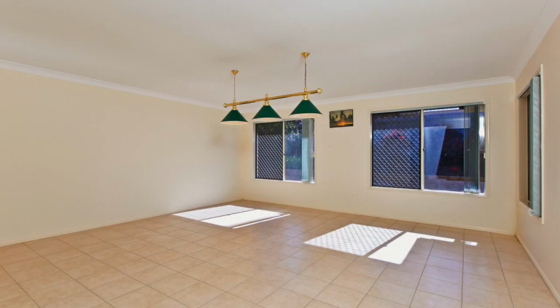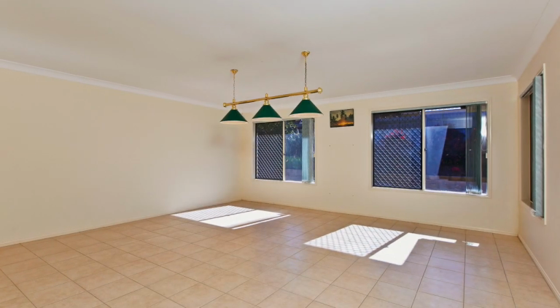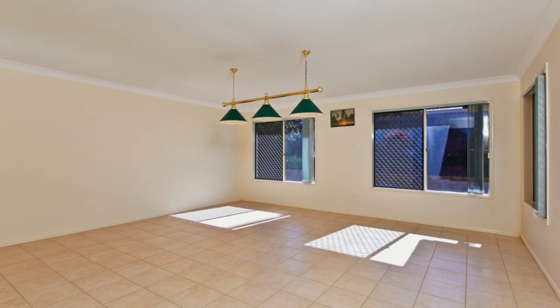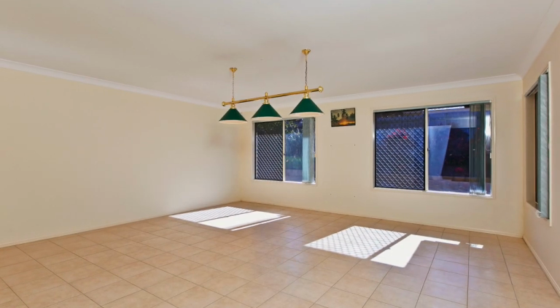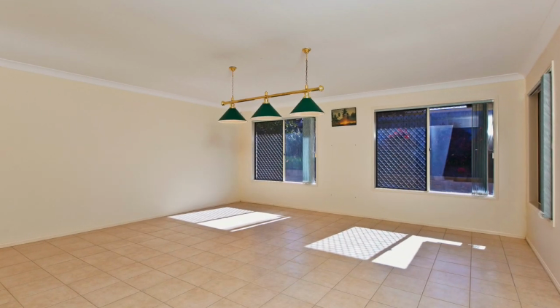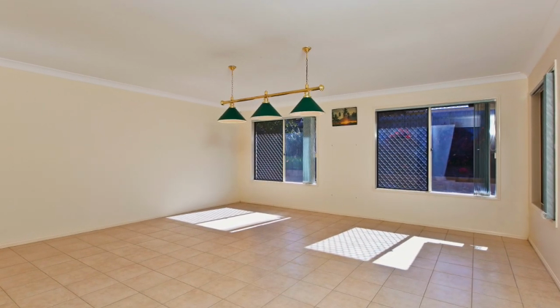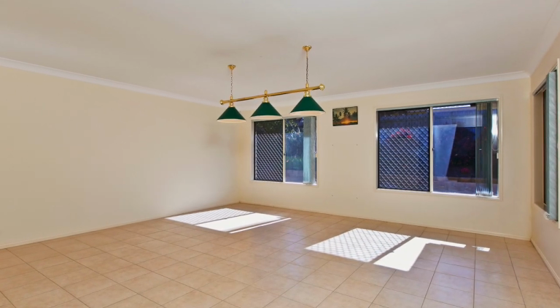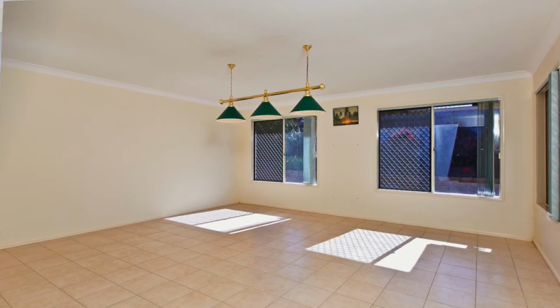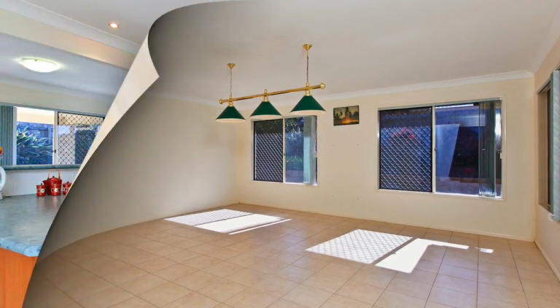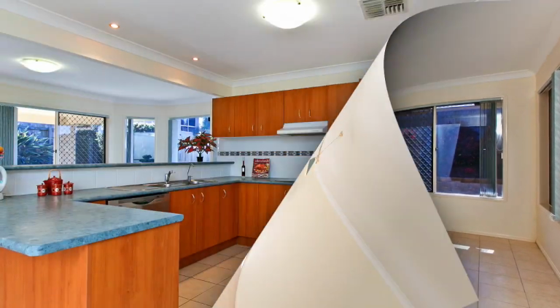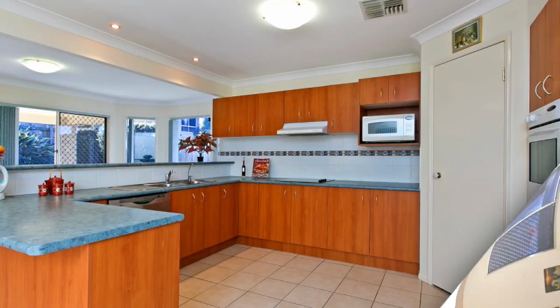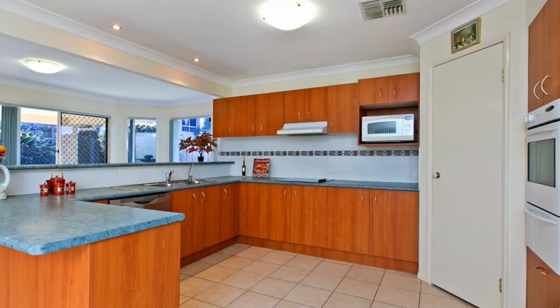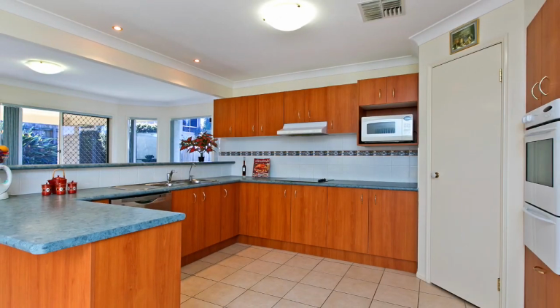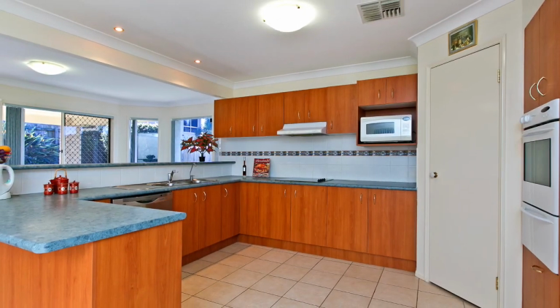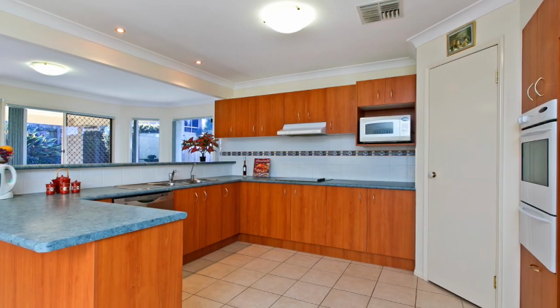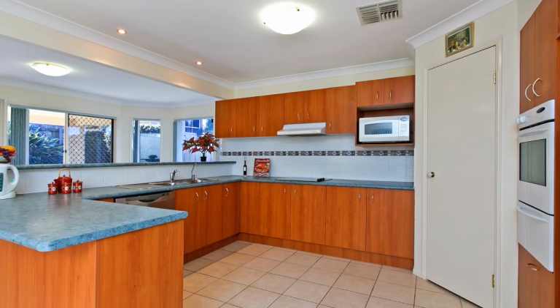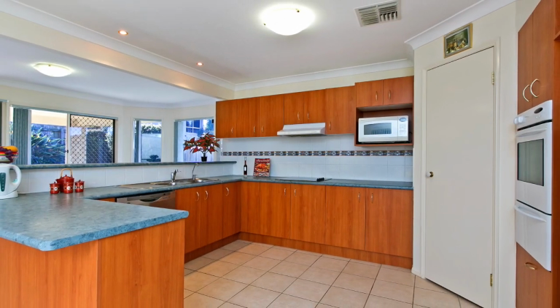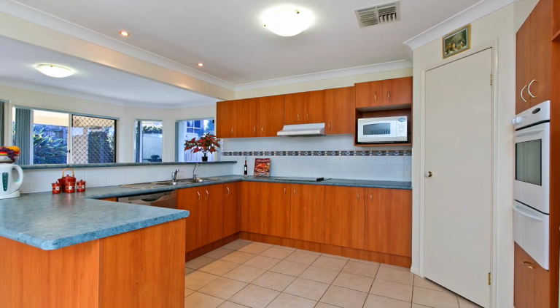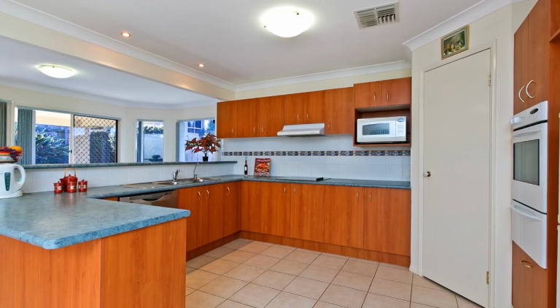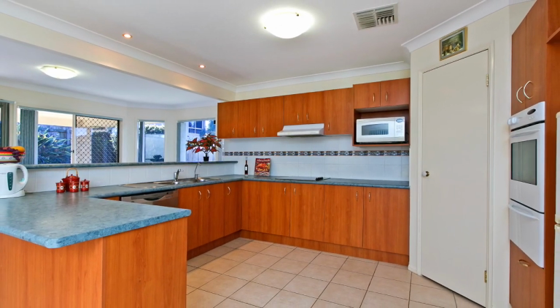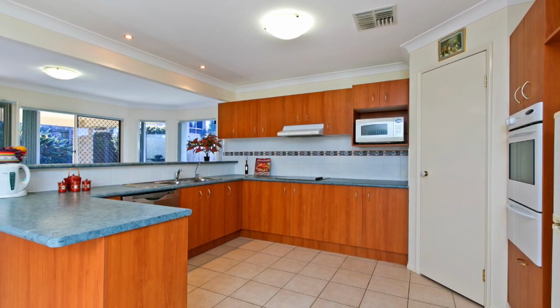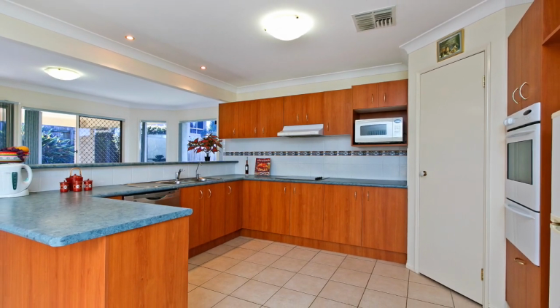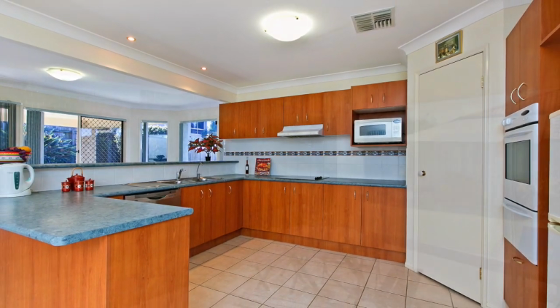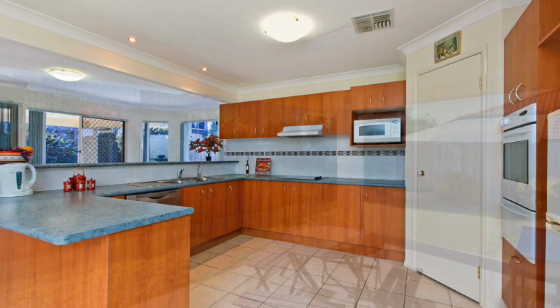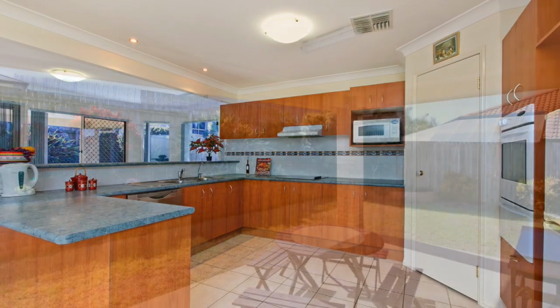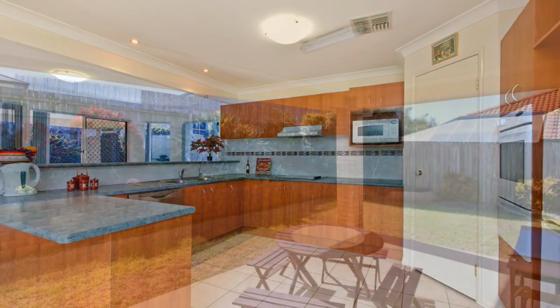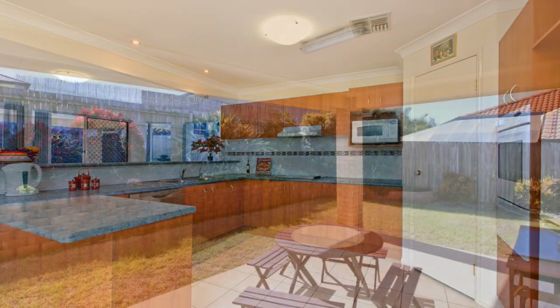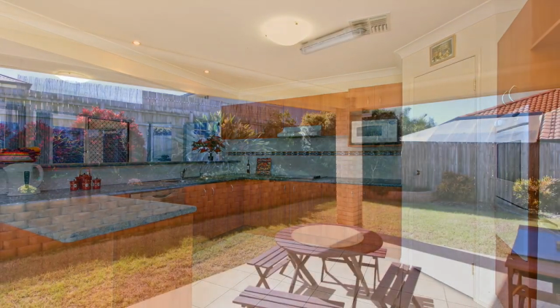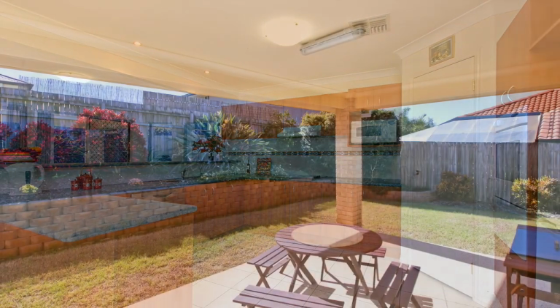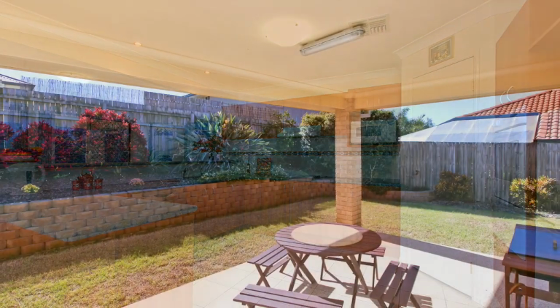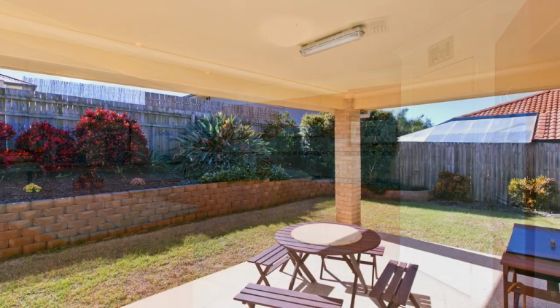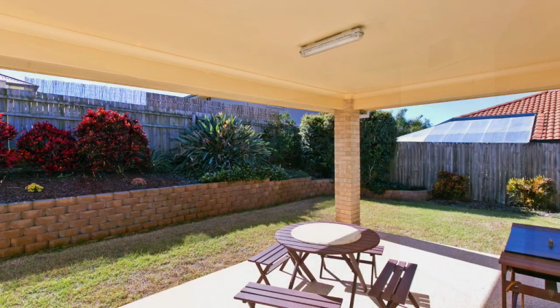A spacious chef's kitchen with large pantry catering to the outdoor entertainment area, perfect for that Sunday barbecue.